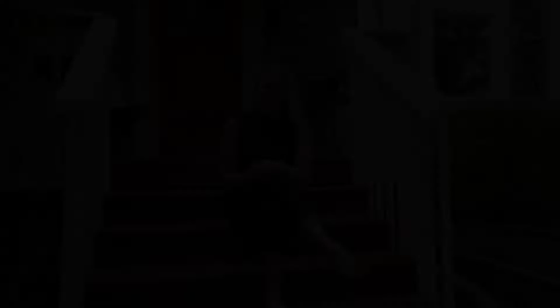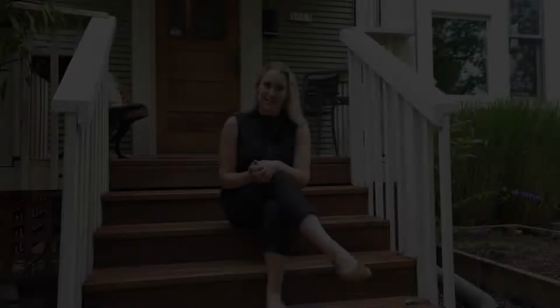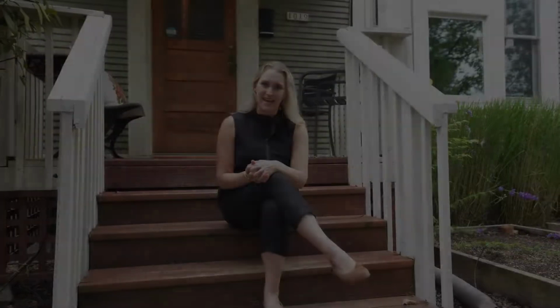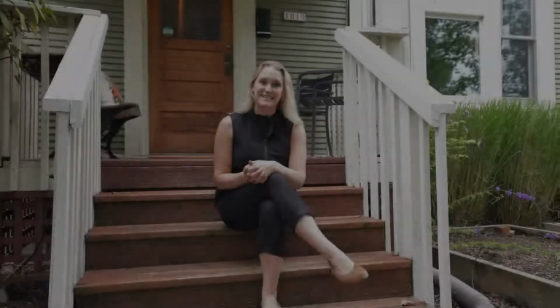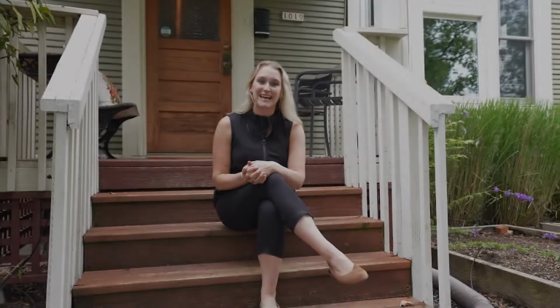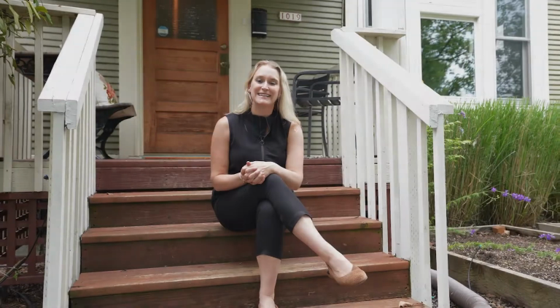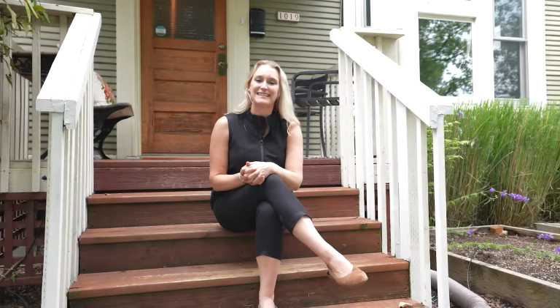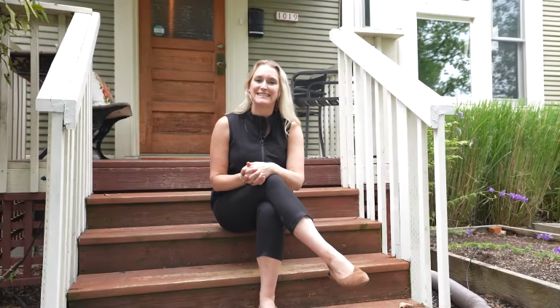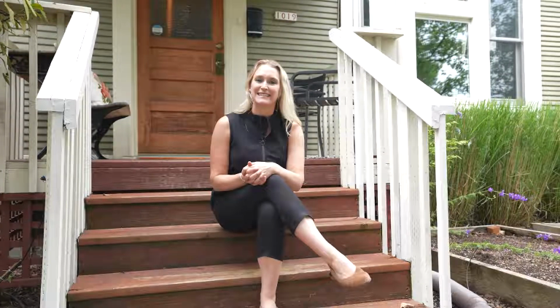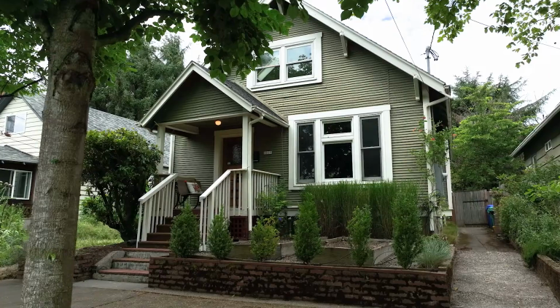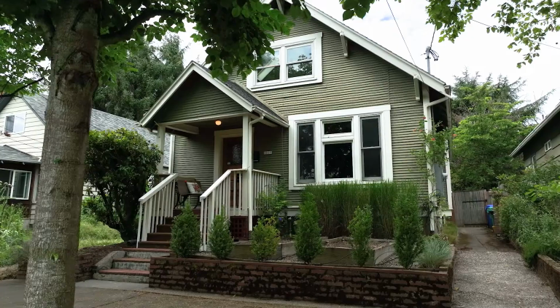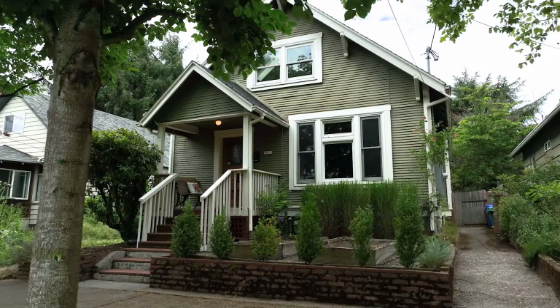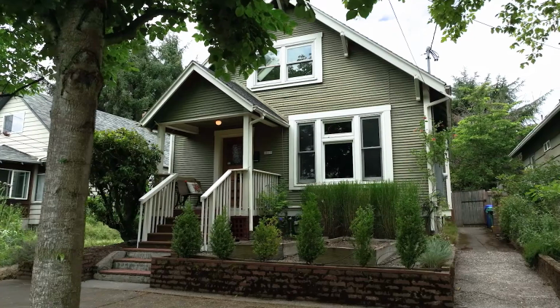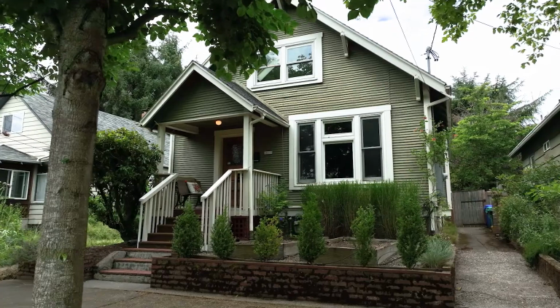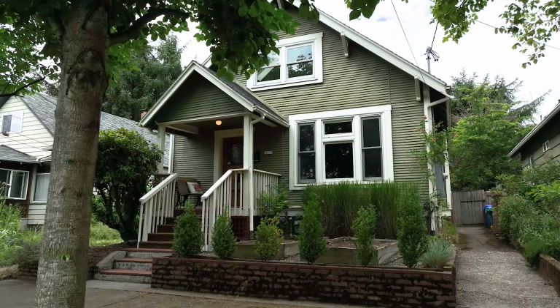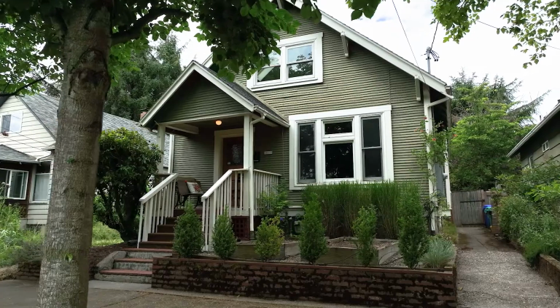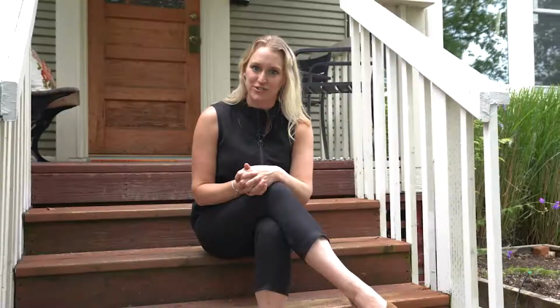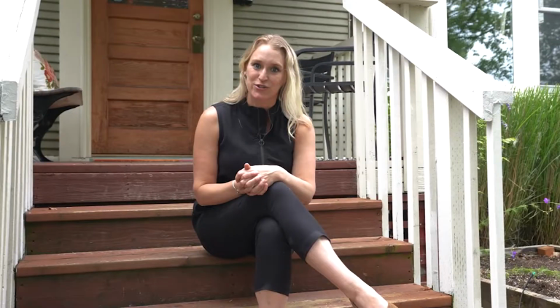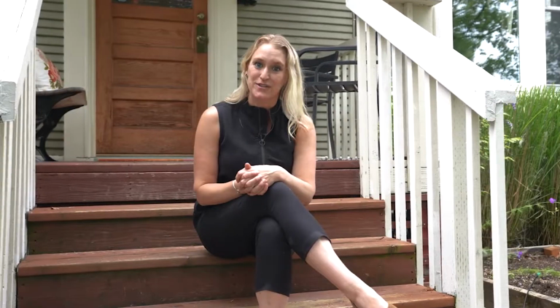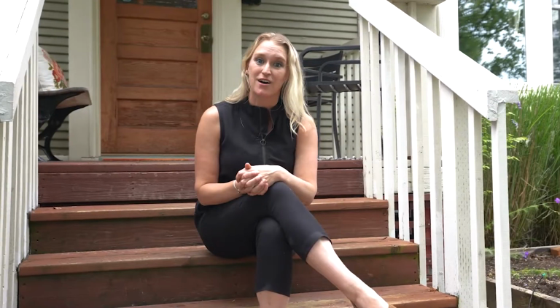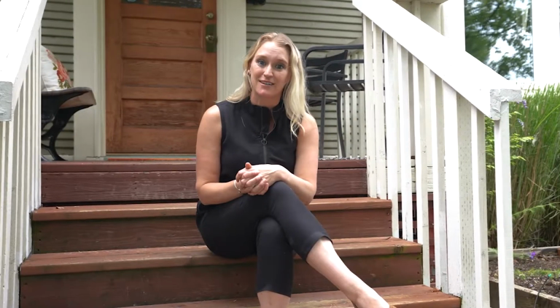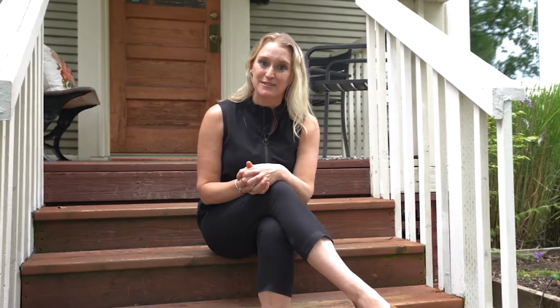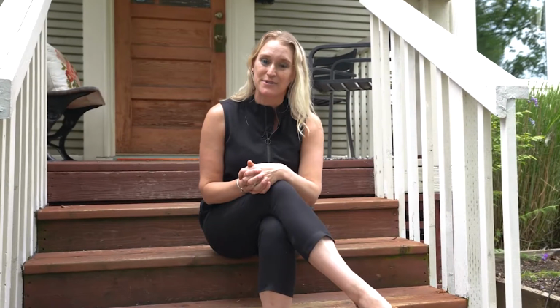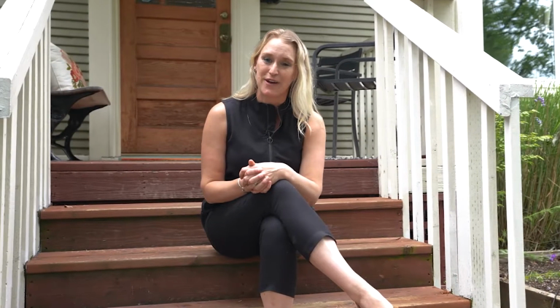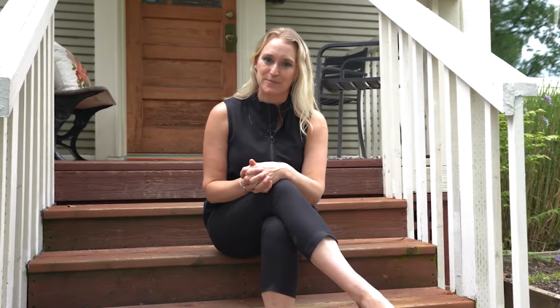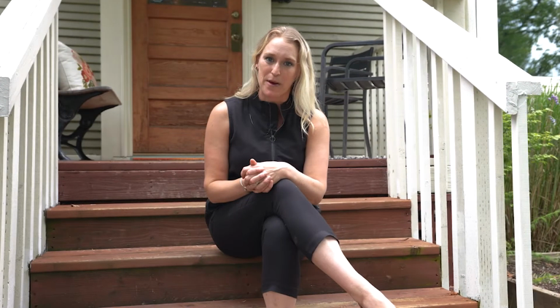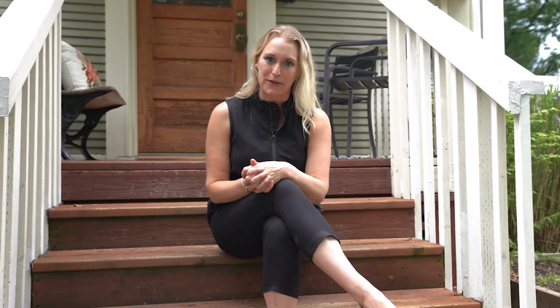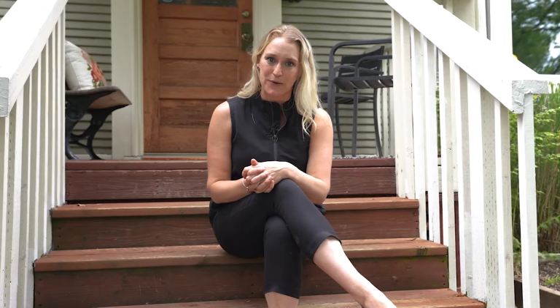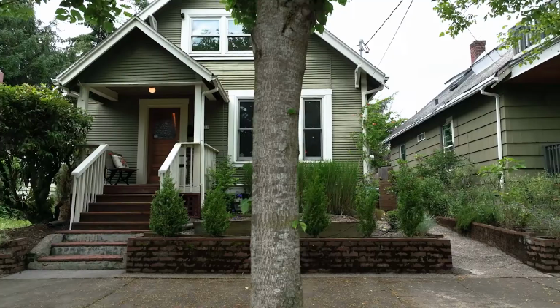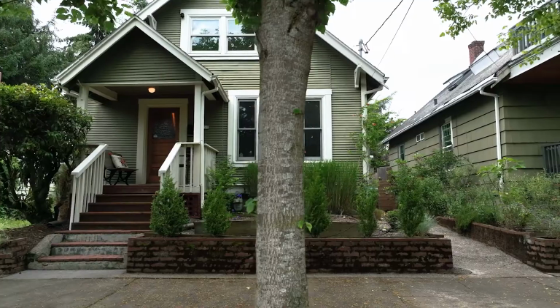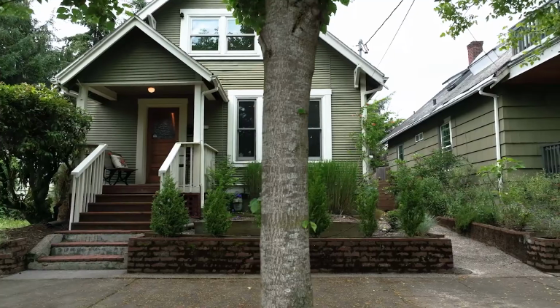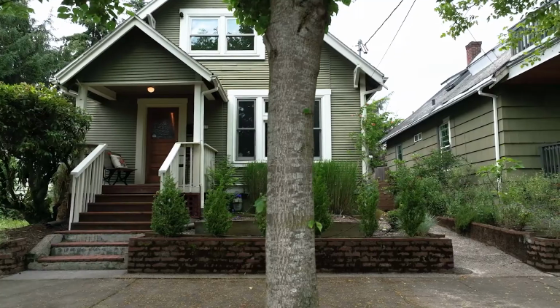We're here today at 1019 North Church Street to show you this awesome Craftsman Bungalow. Come on inside!